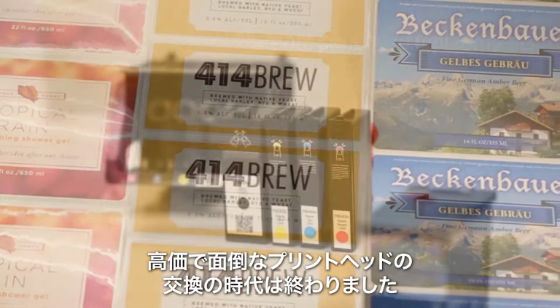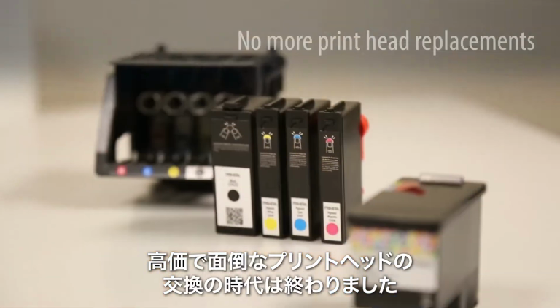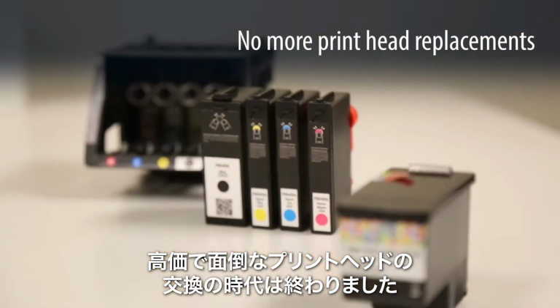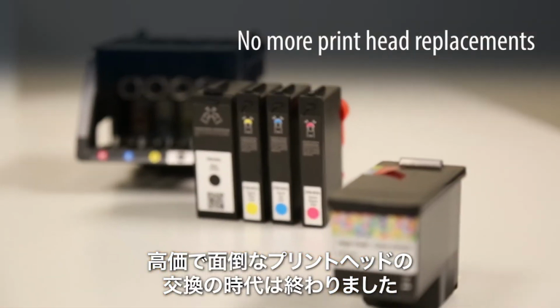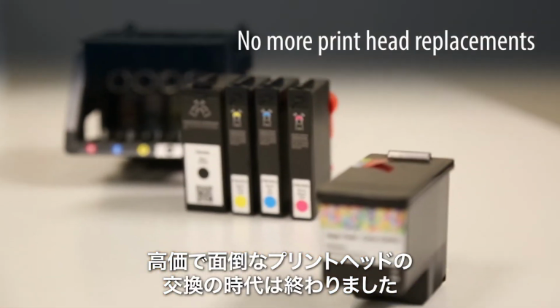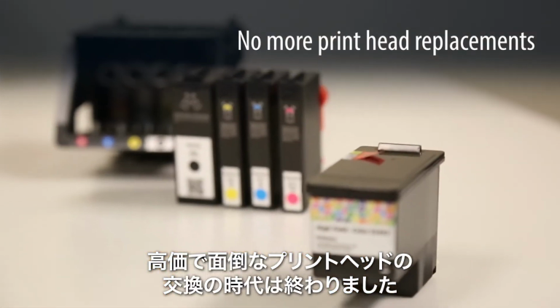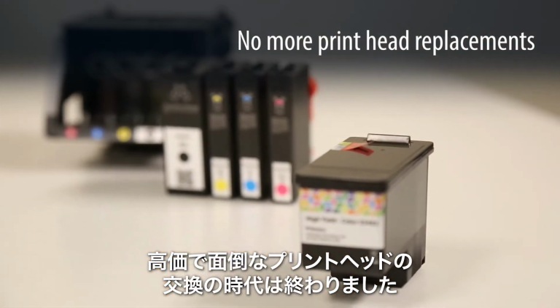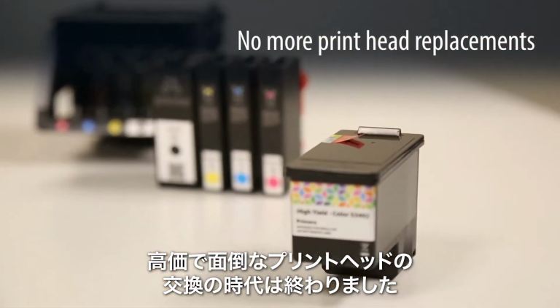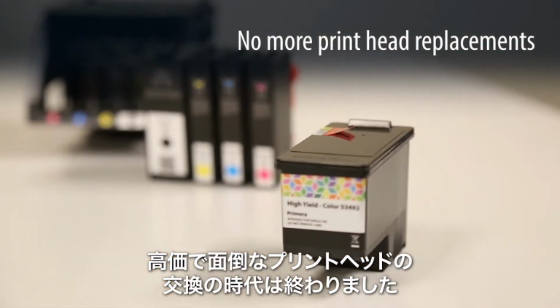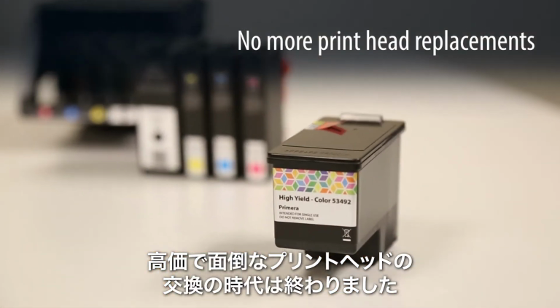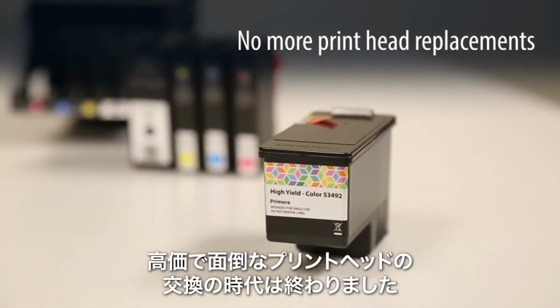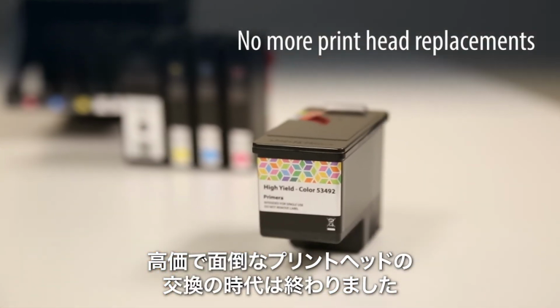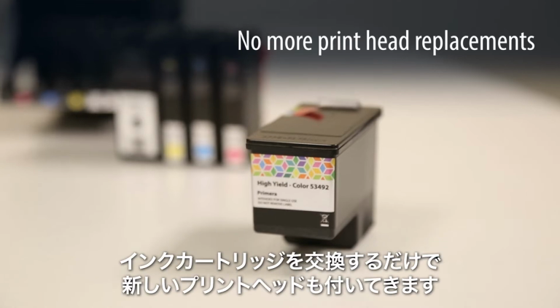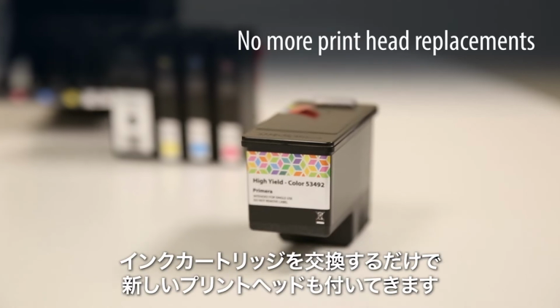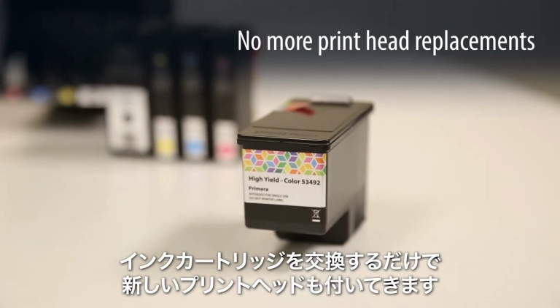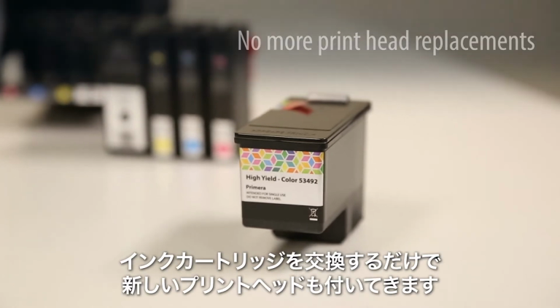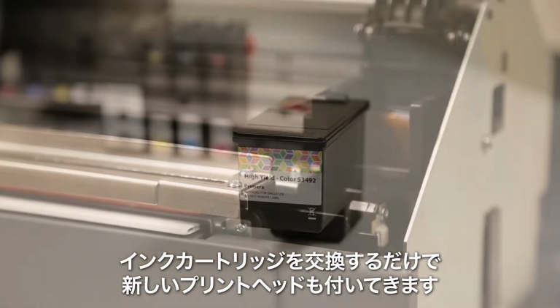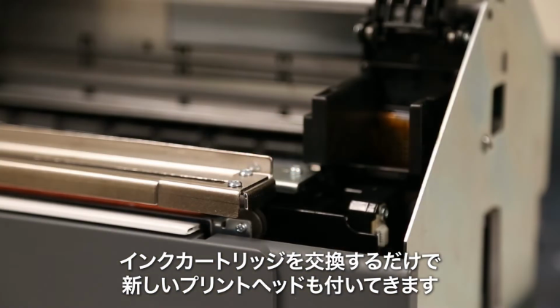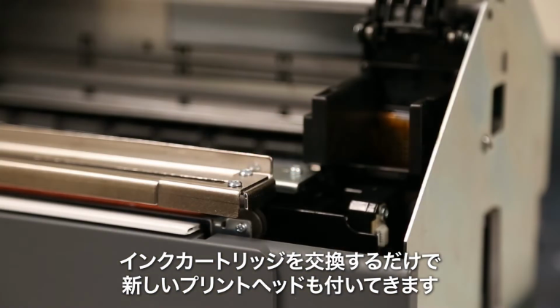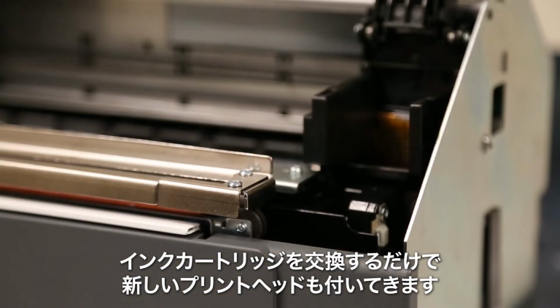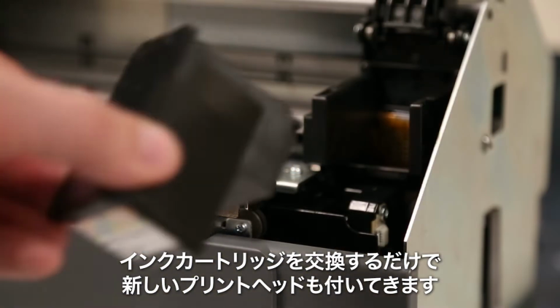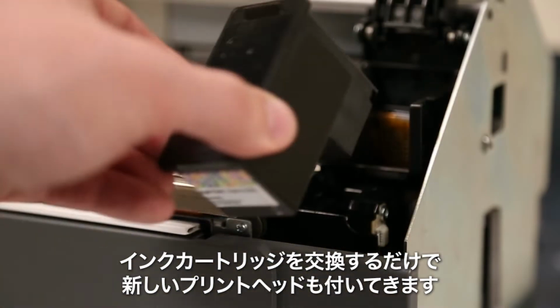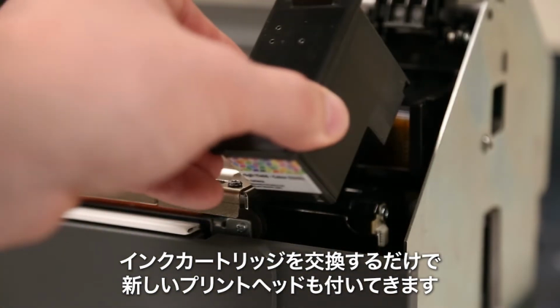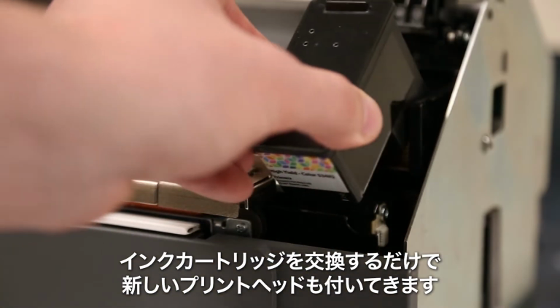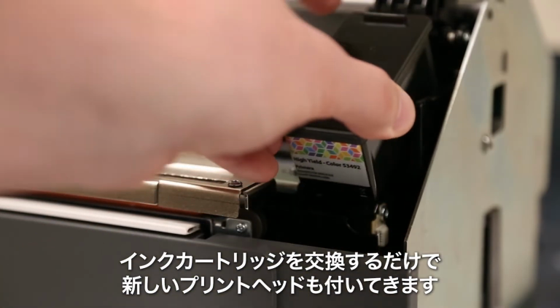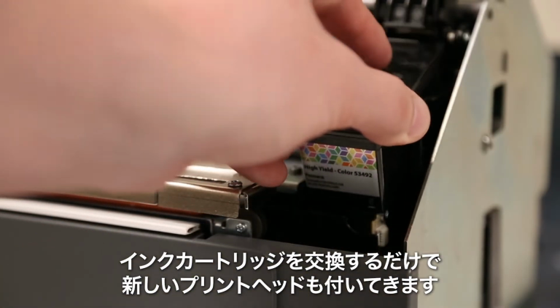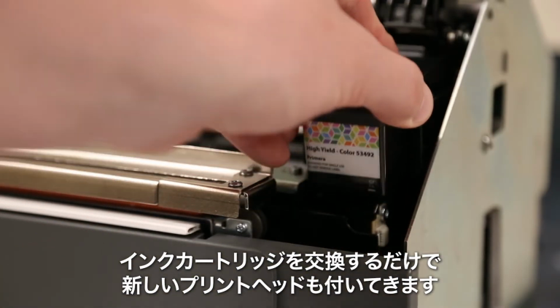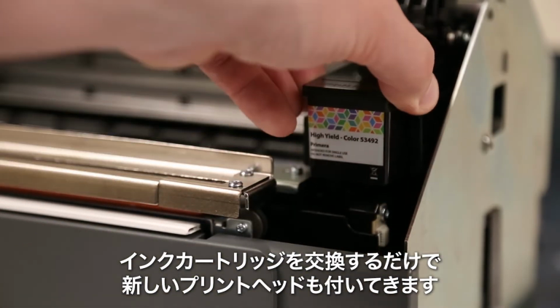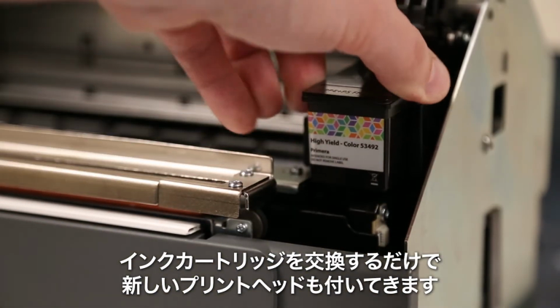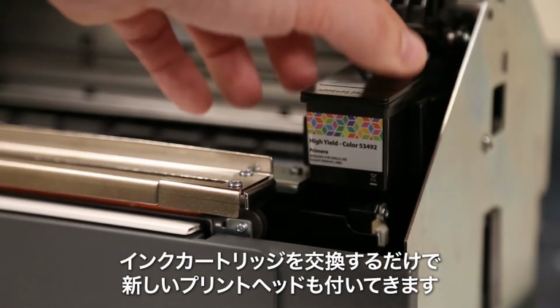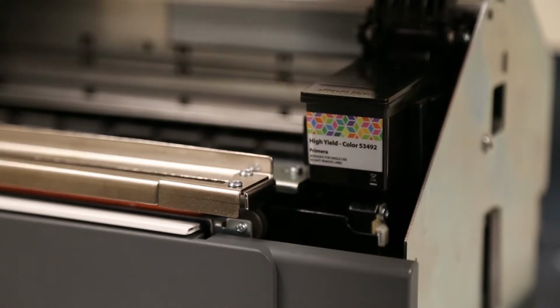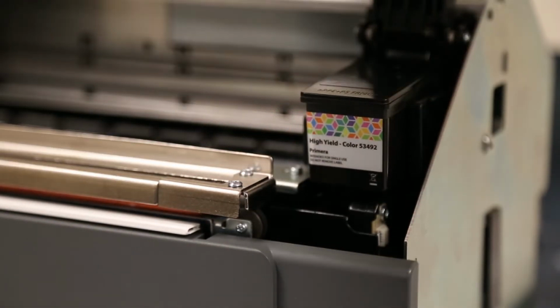Gone are the days of pricey, cumbersome printhead replacements. Users get a brand new printhead simply by changing the ink cartridge.